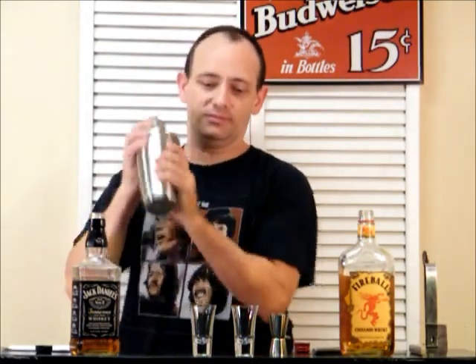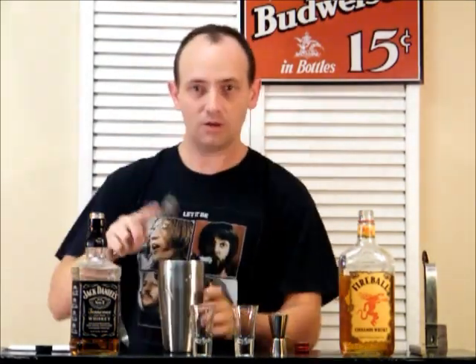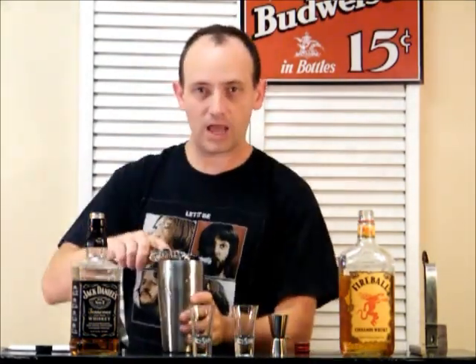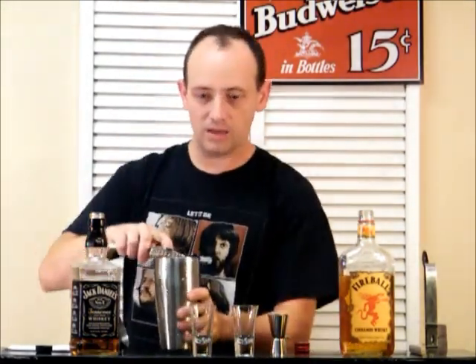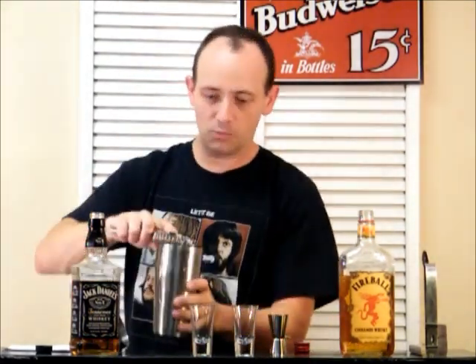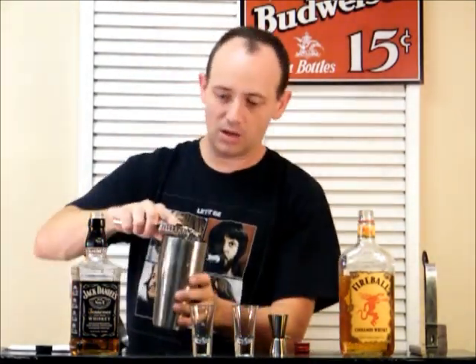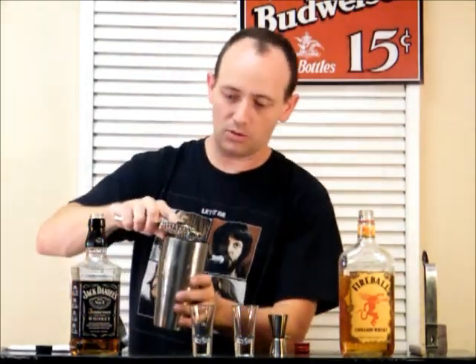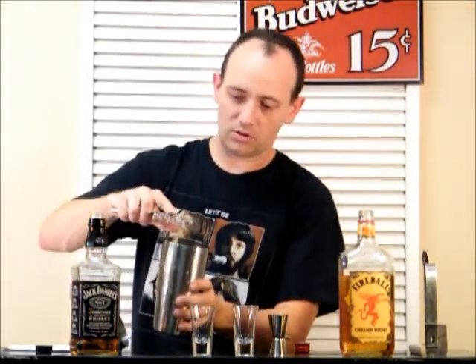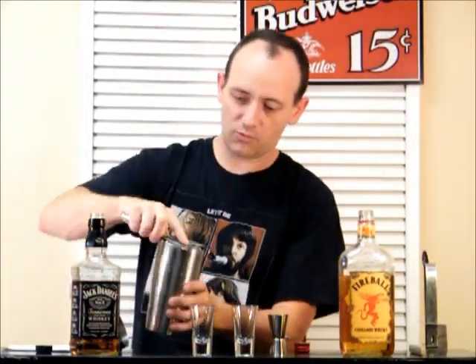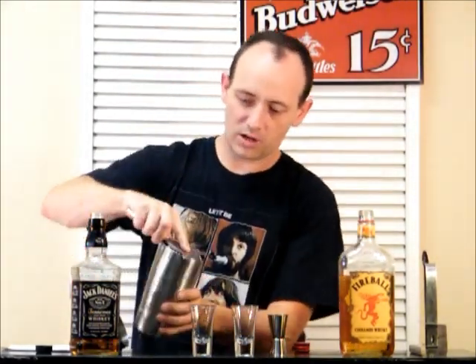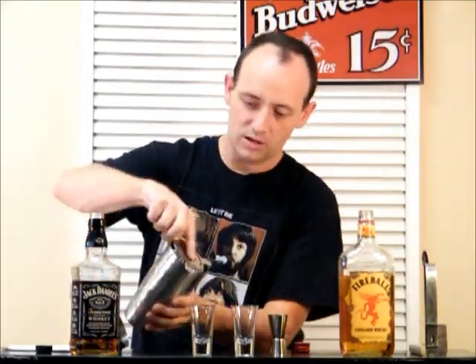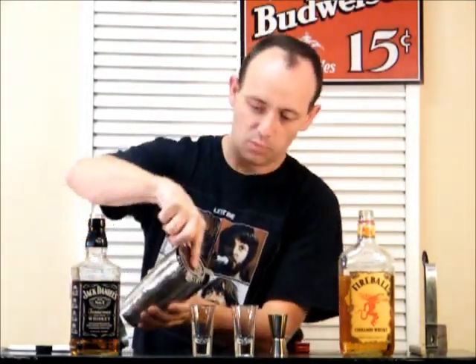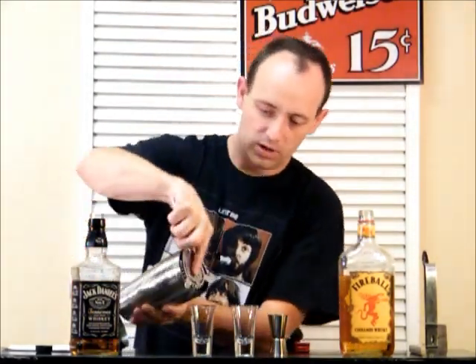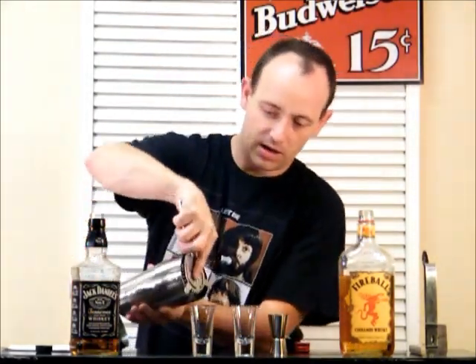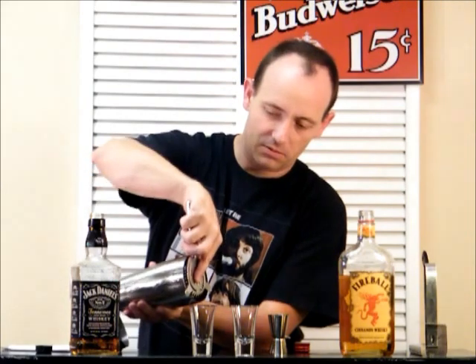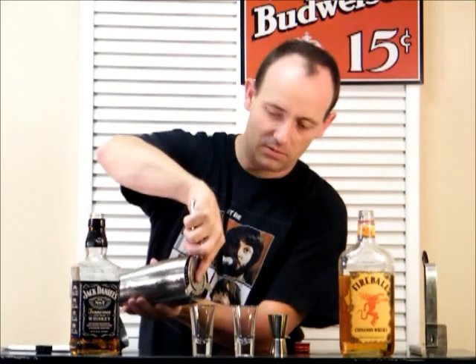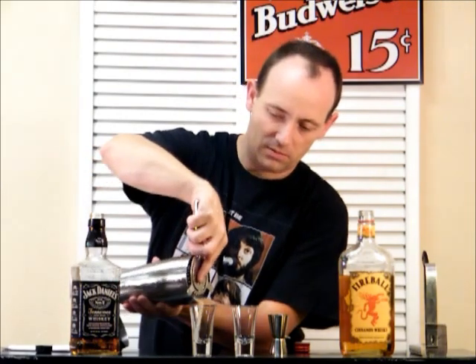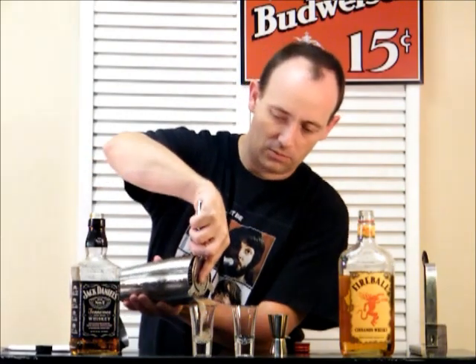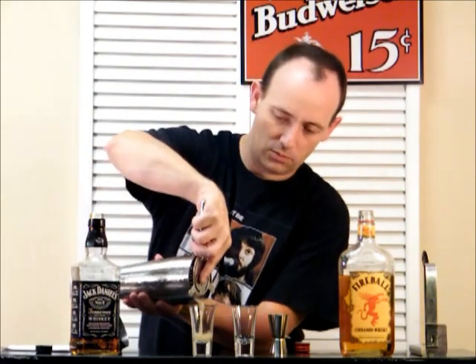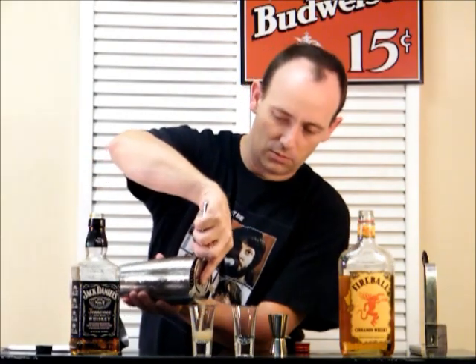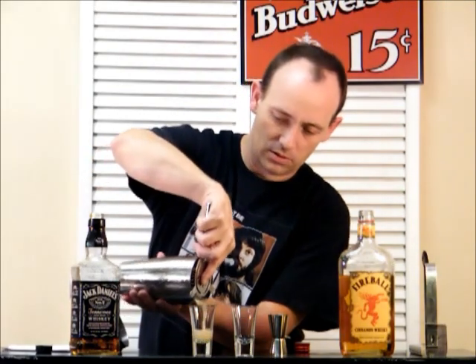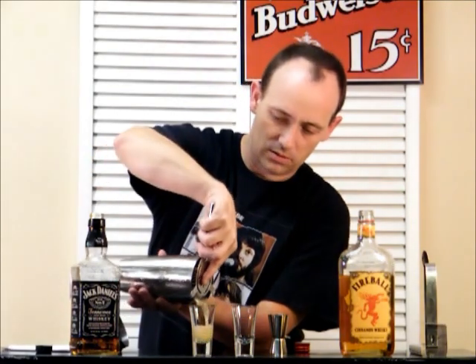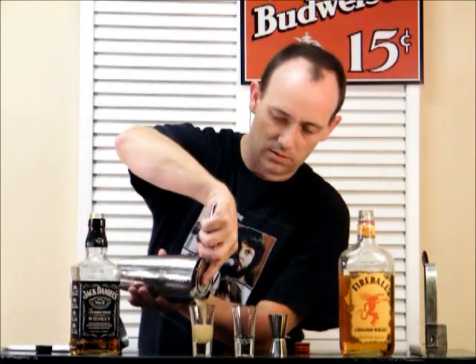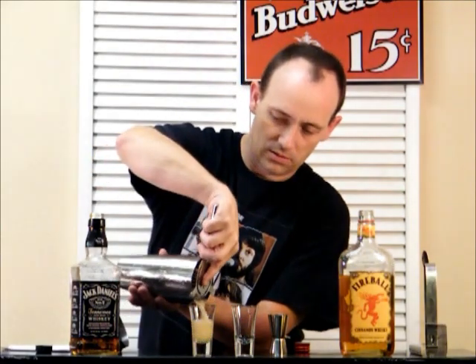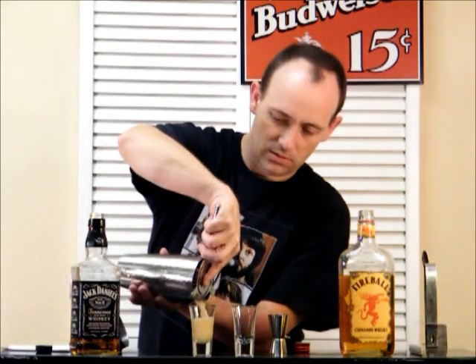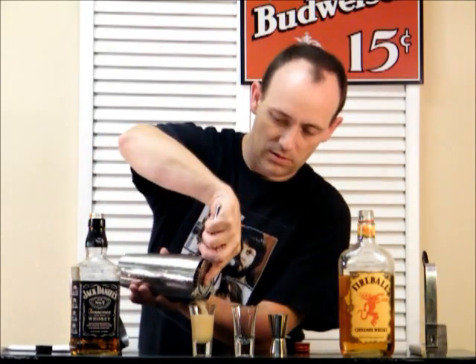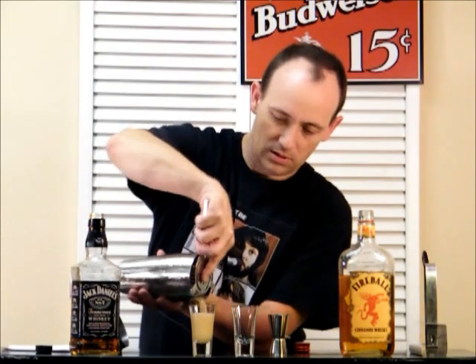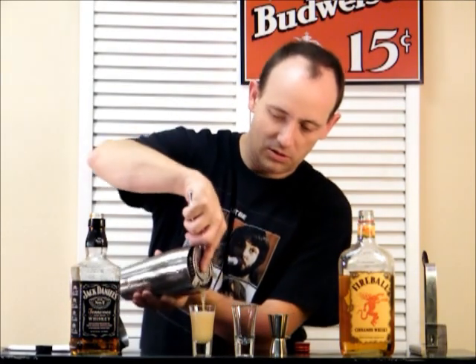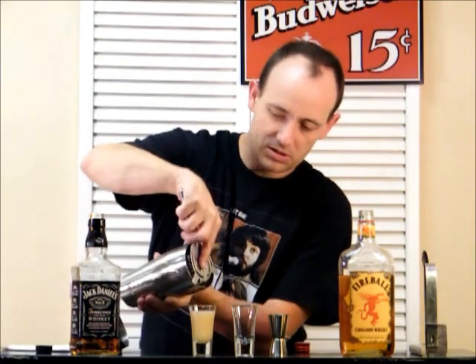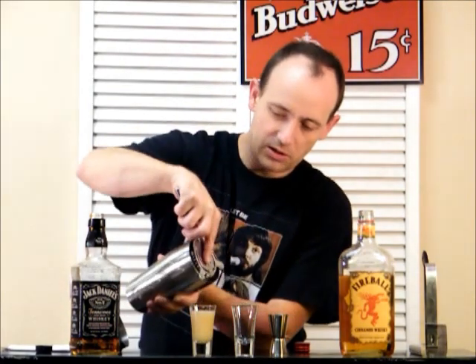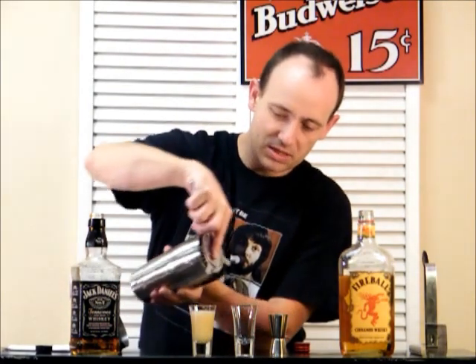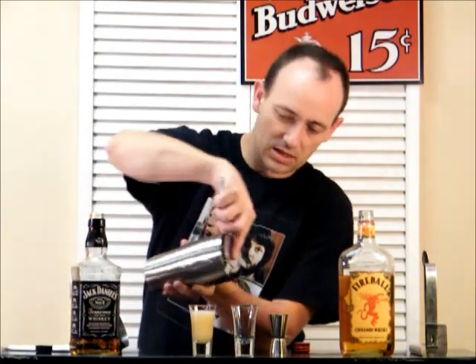Alright, here we go — Kevorkian, pour it out. Ooh, looks like whiskey.